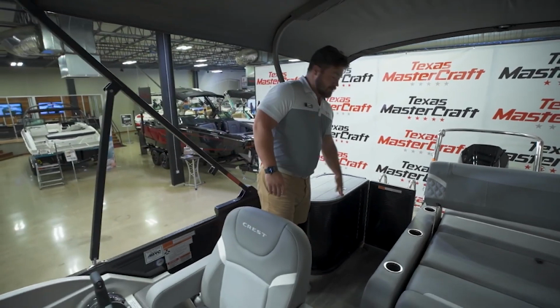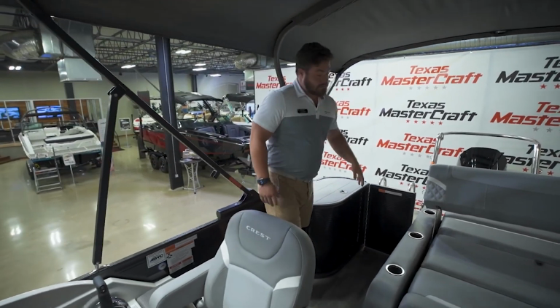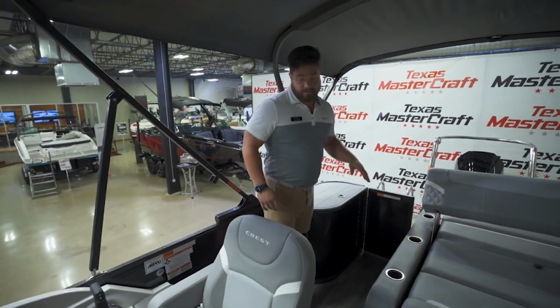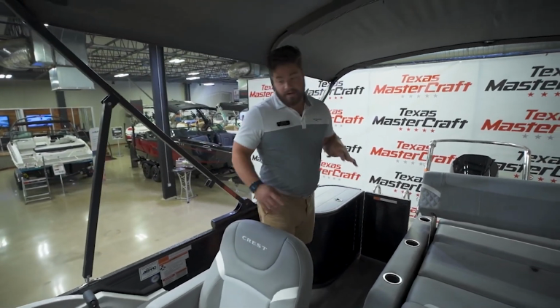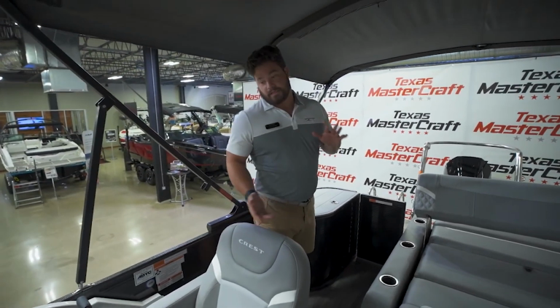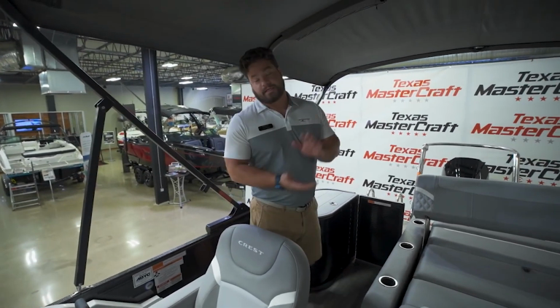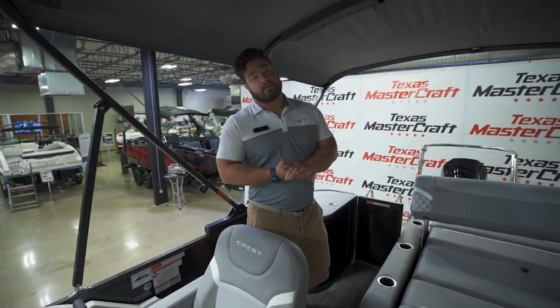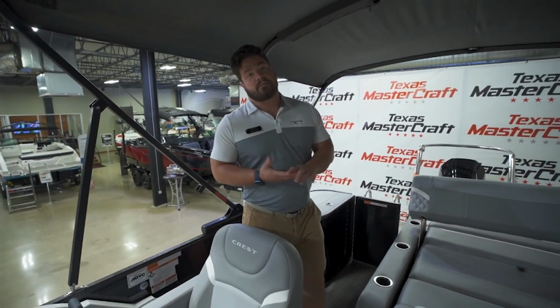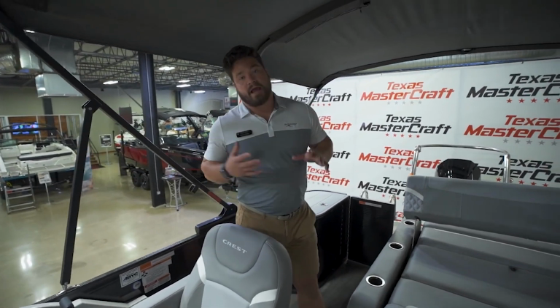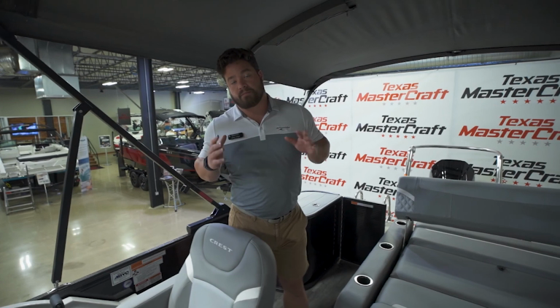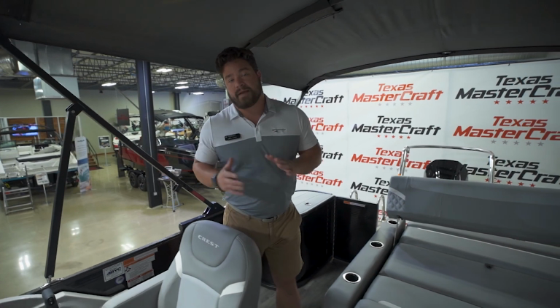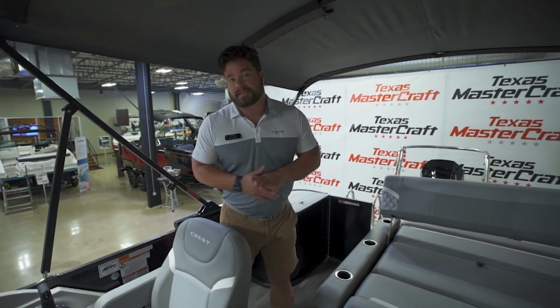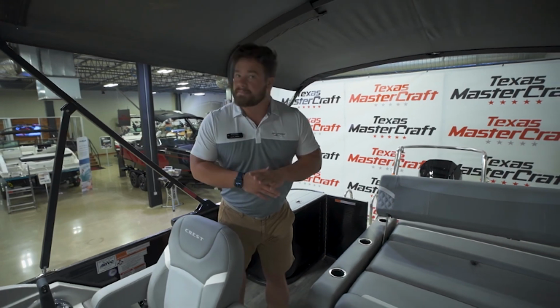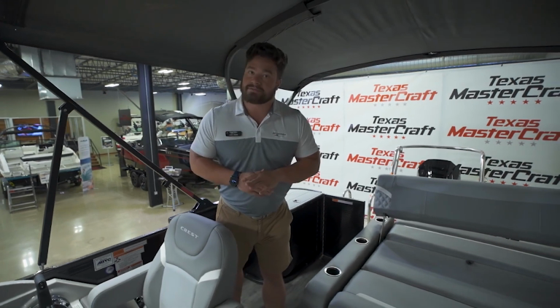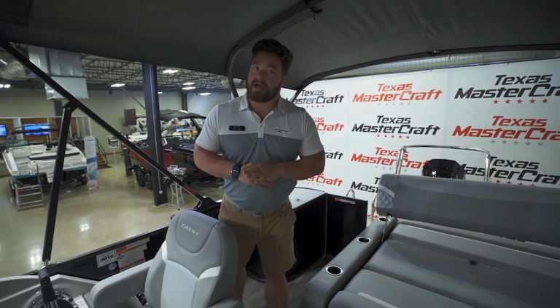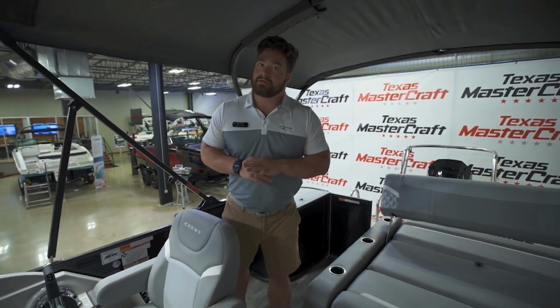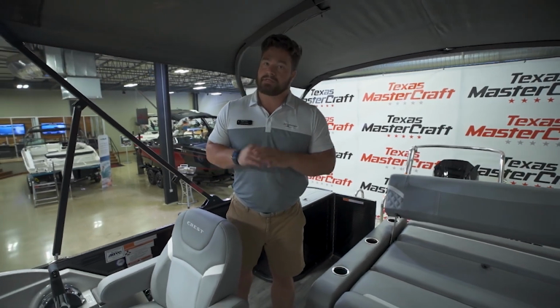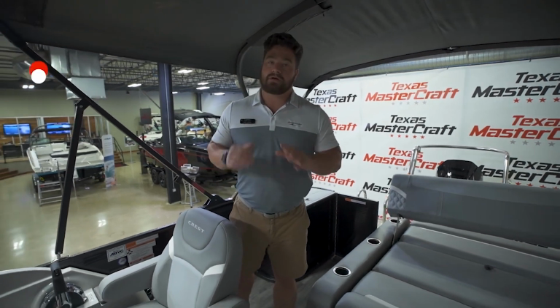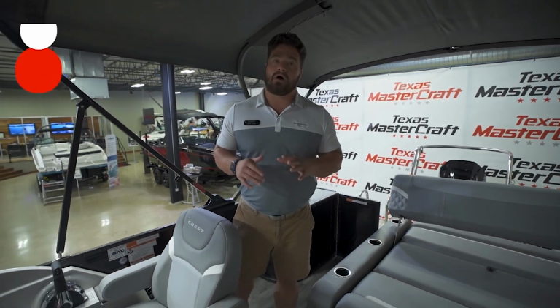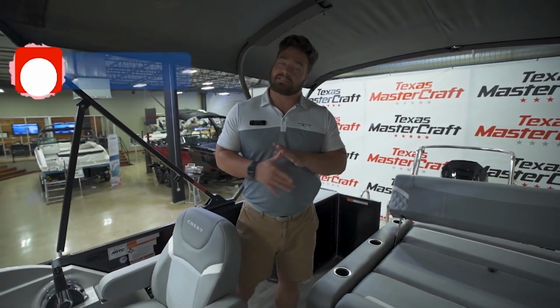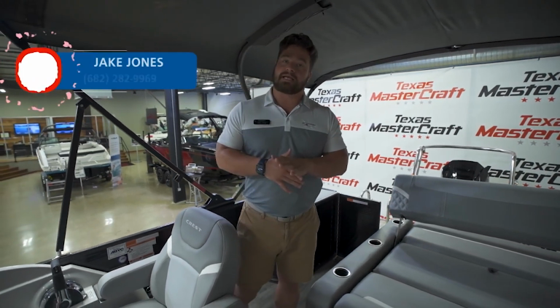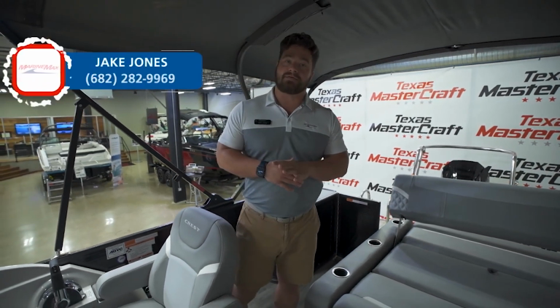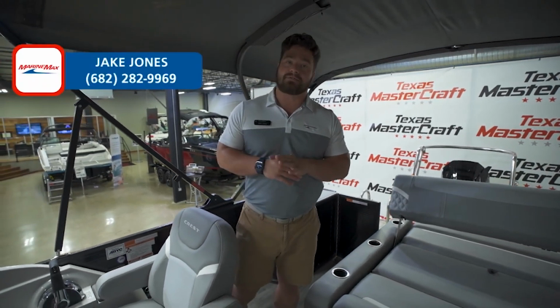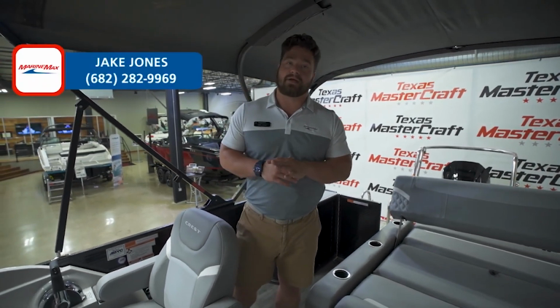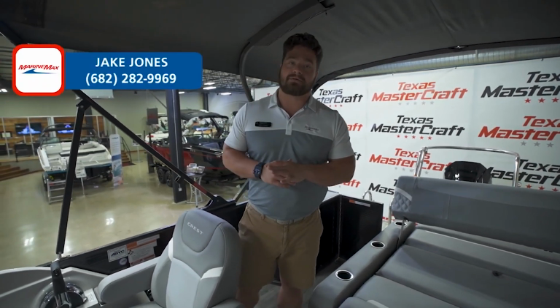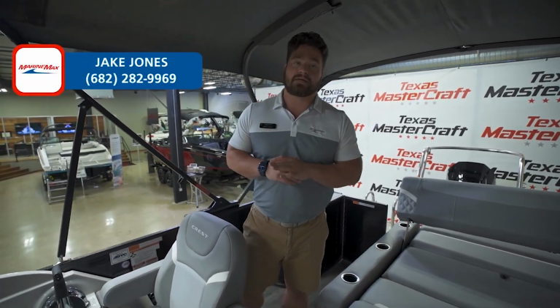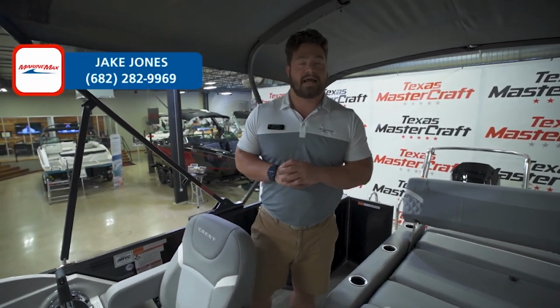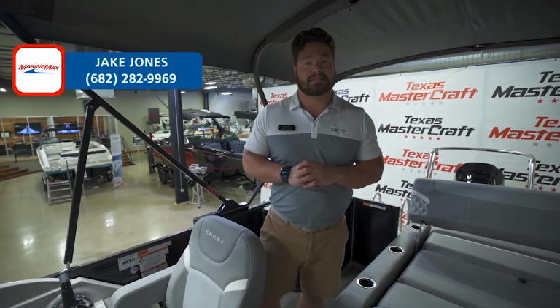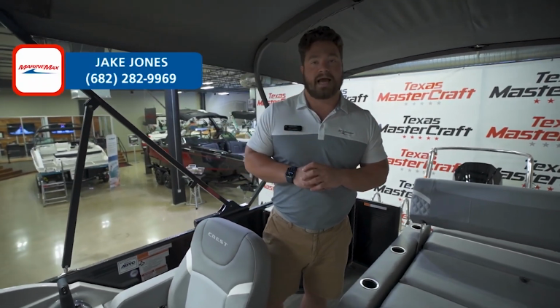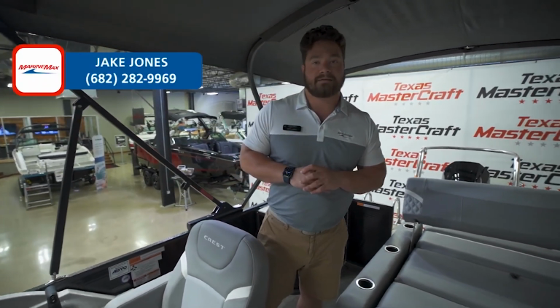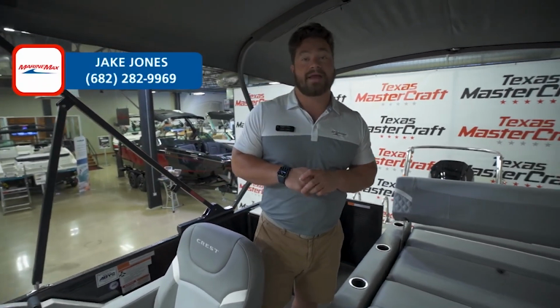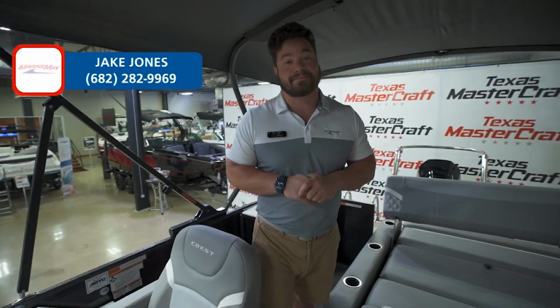Storage back here is a great spot for fenders, dock lines, or your cover. This Crest is available at MarineMax Texas MasterCraft — give me a call at 682-282-9969.